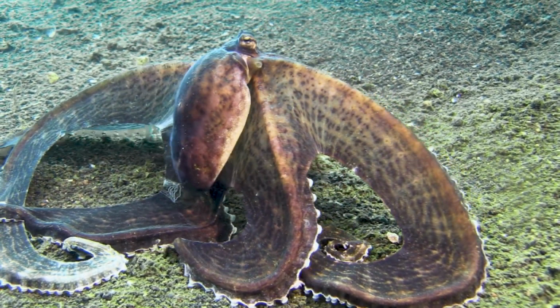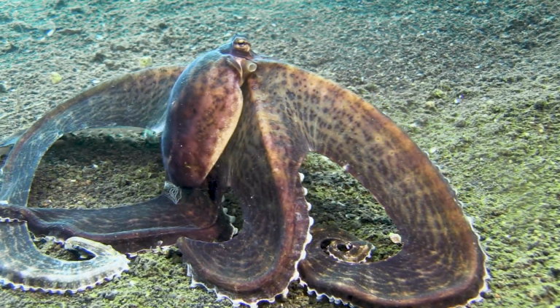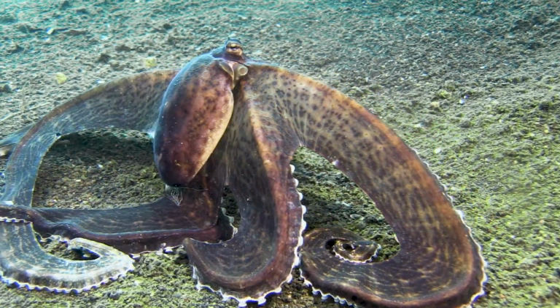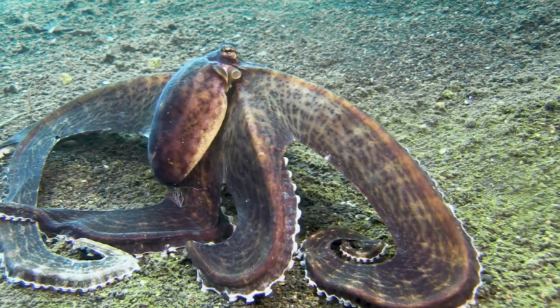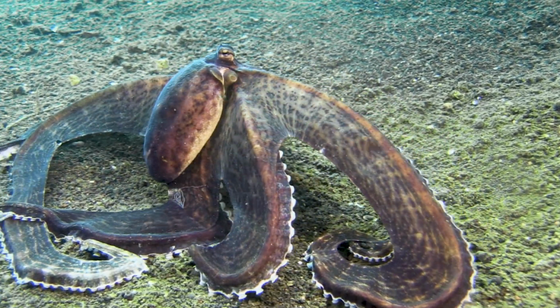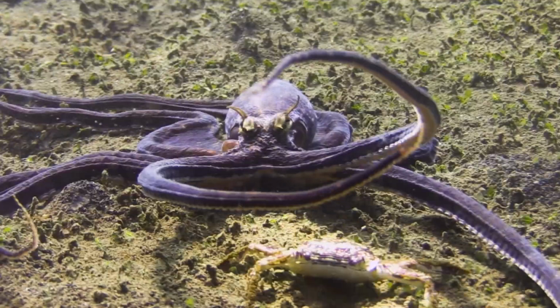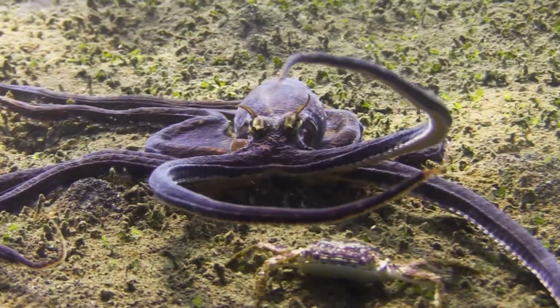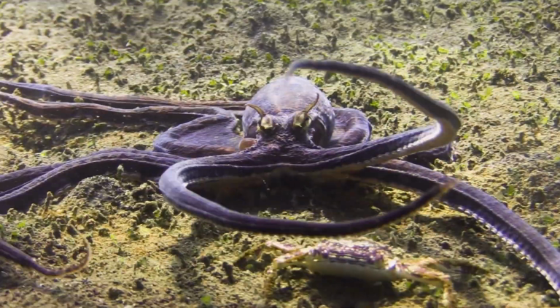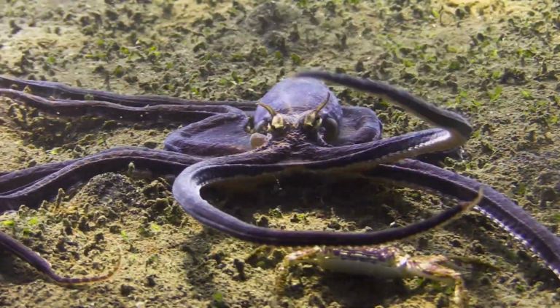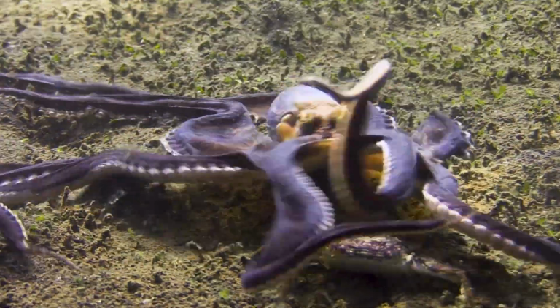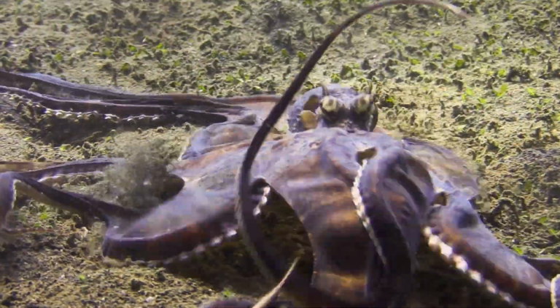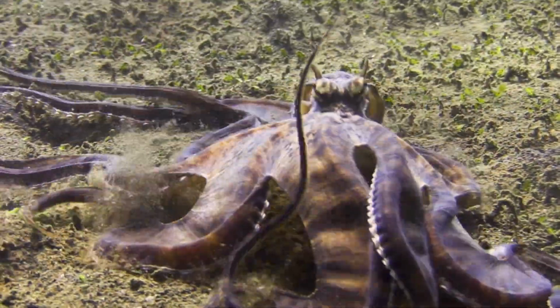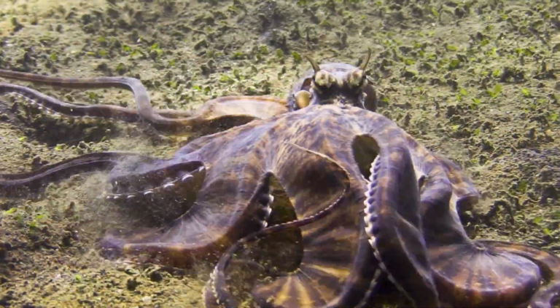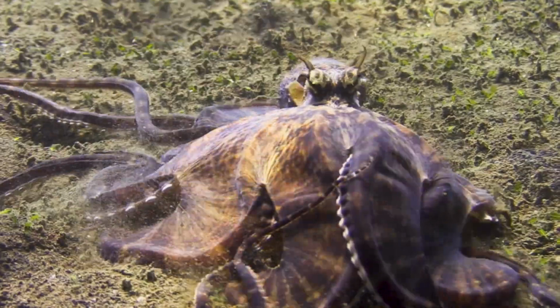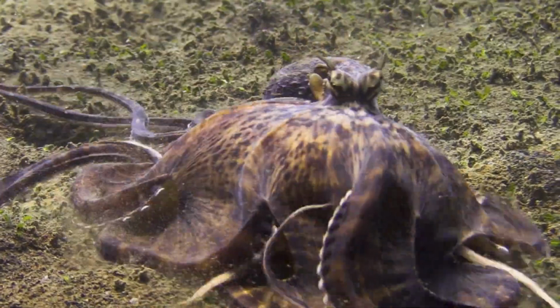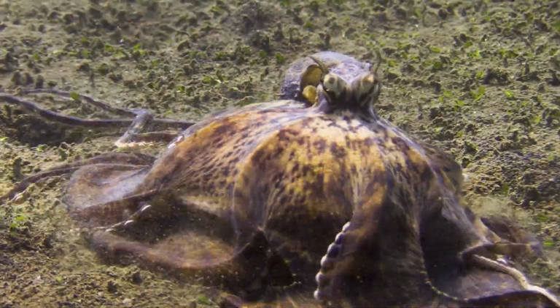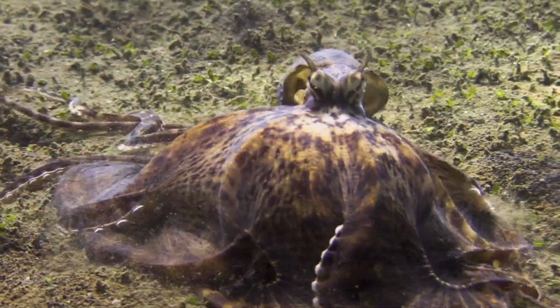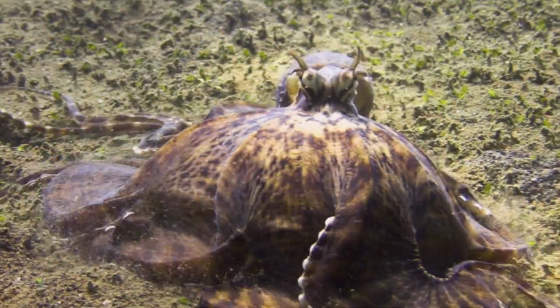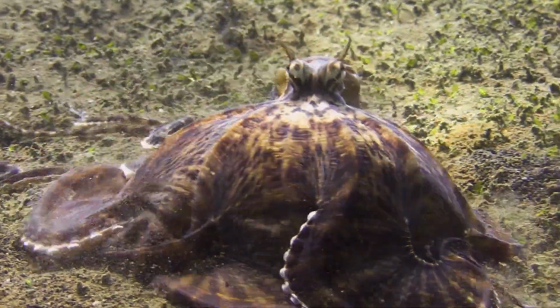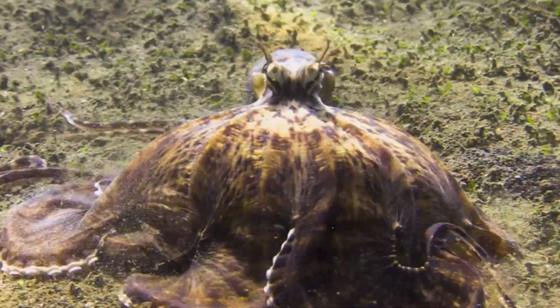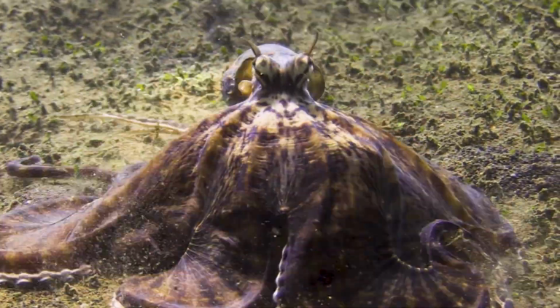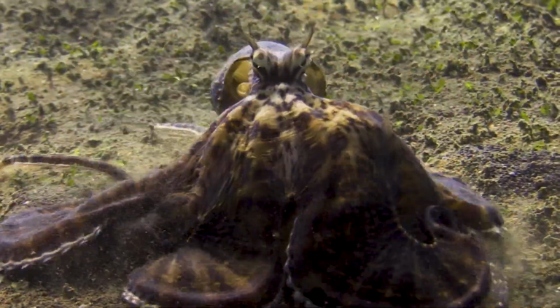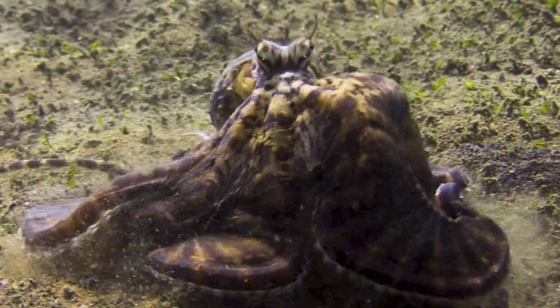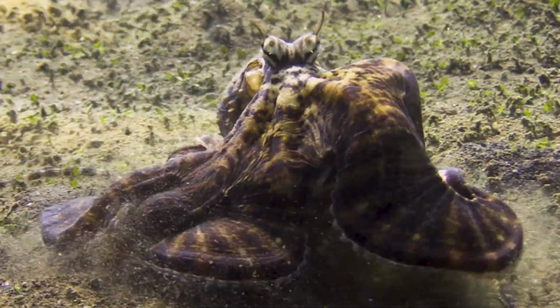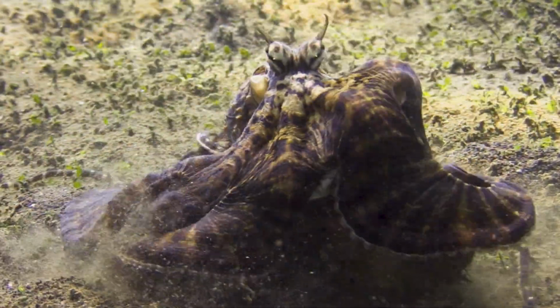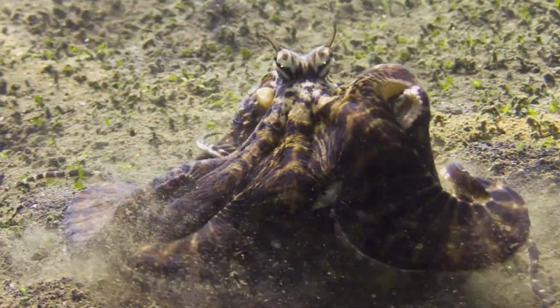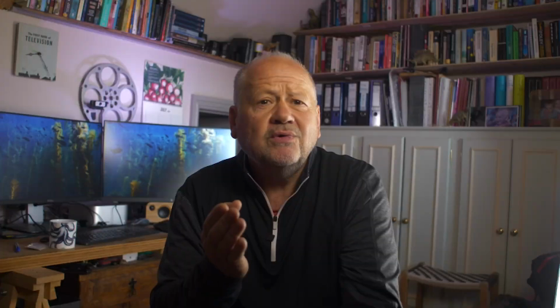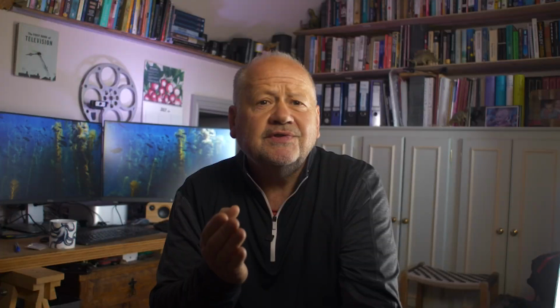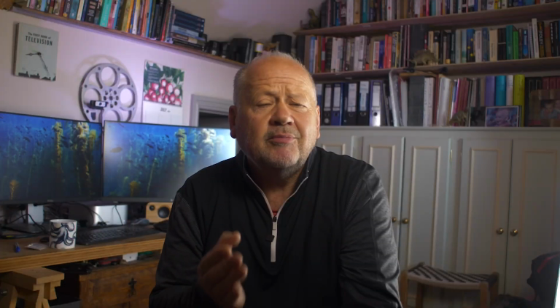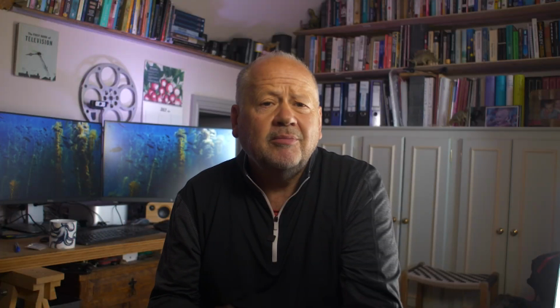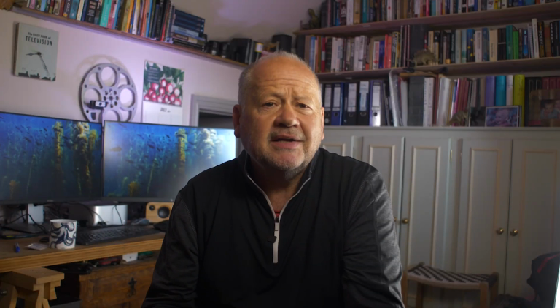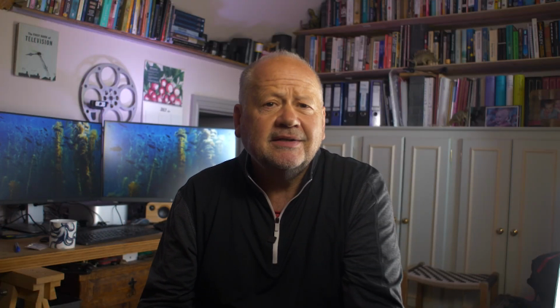After catching its prey, the octopus retreats to eat, returning to its default zebra pattern.